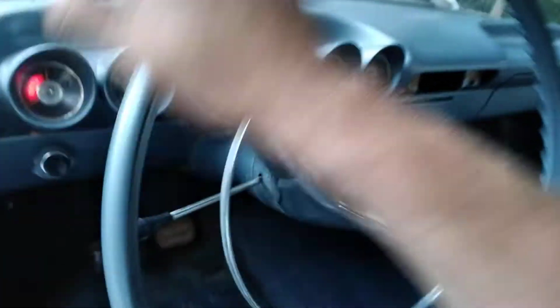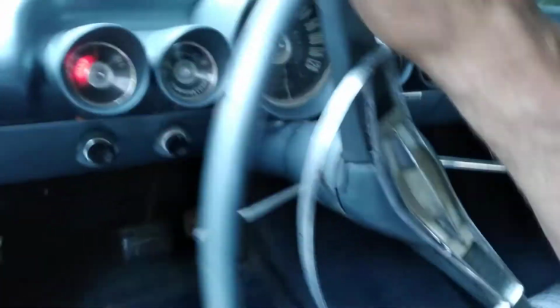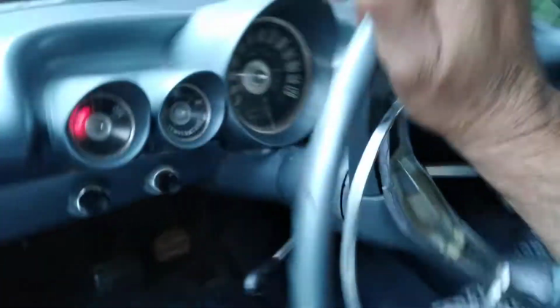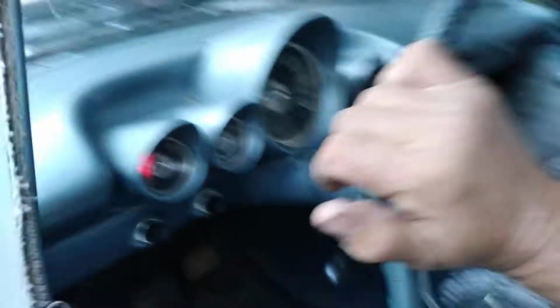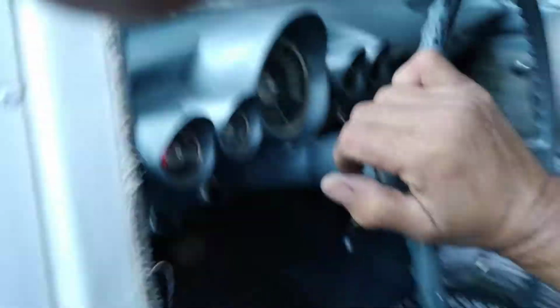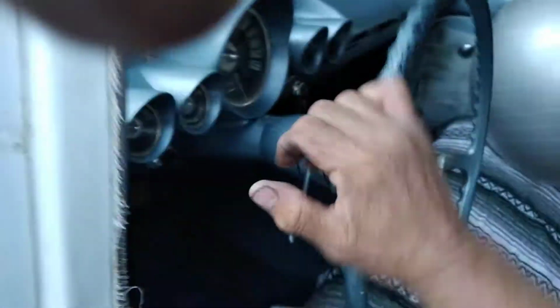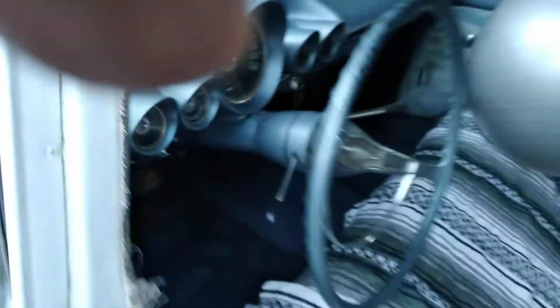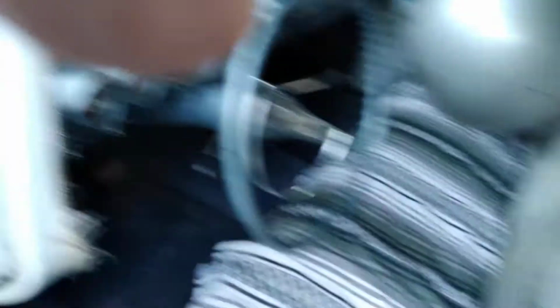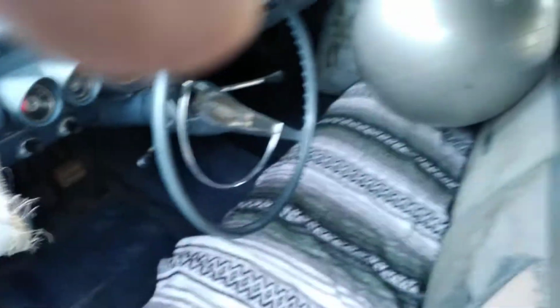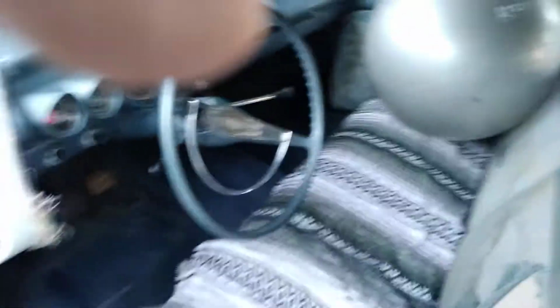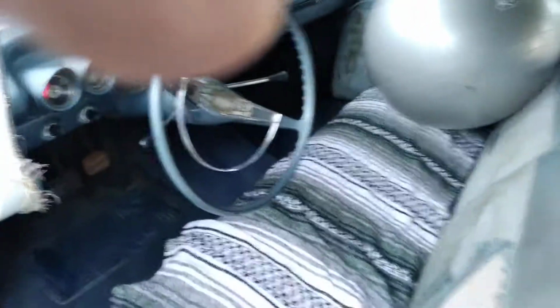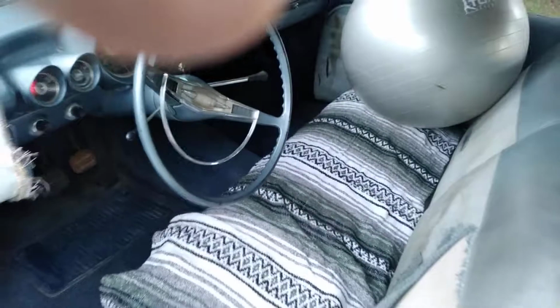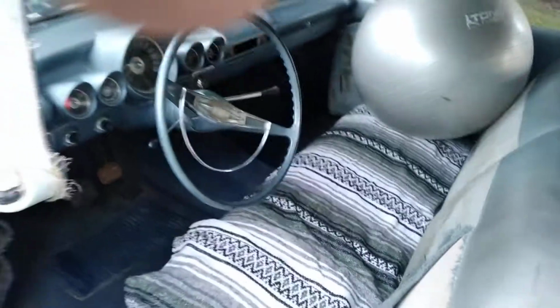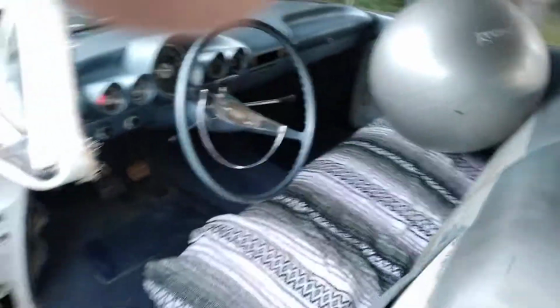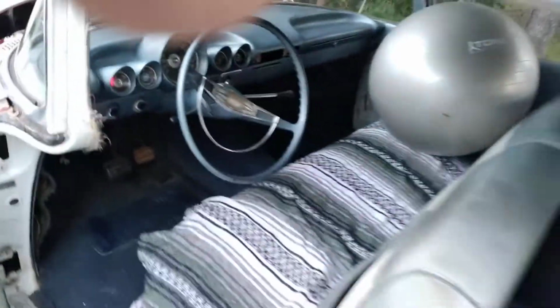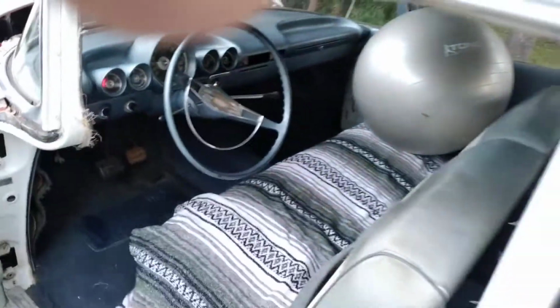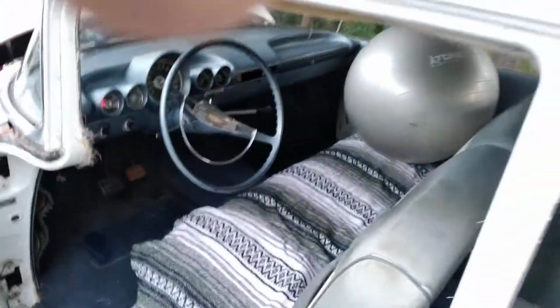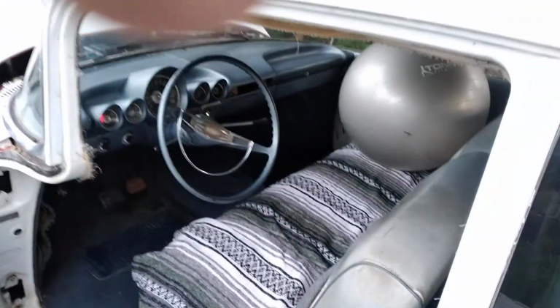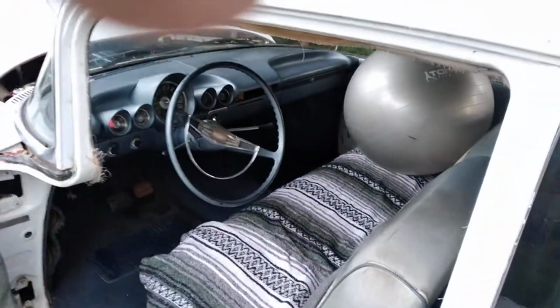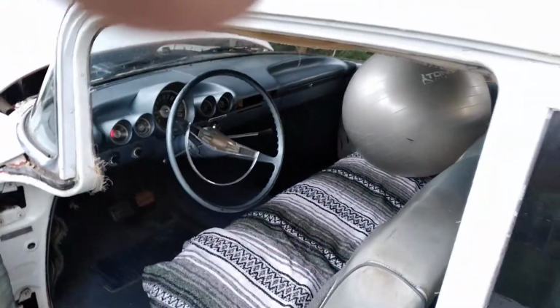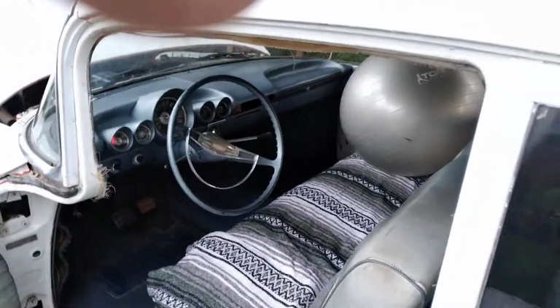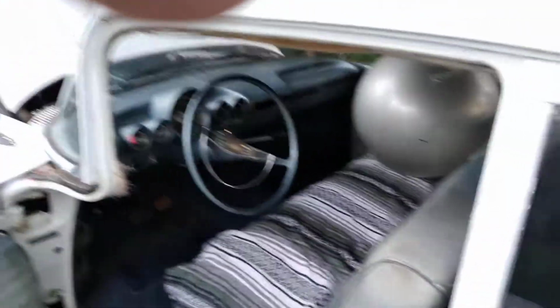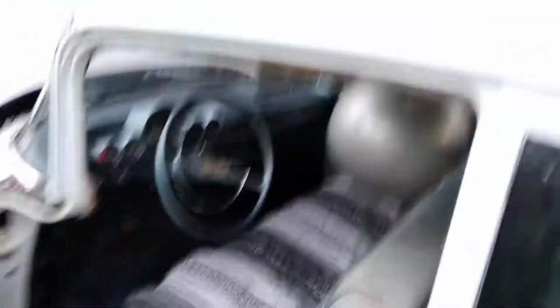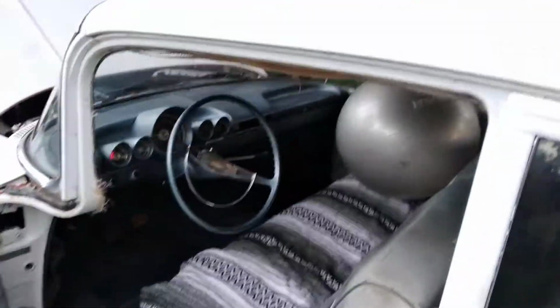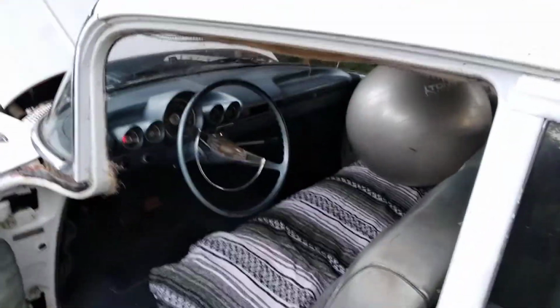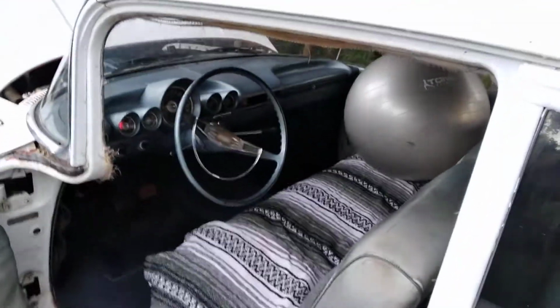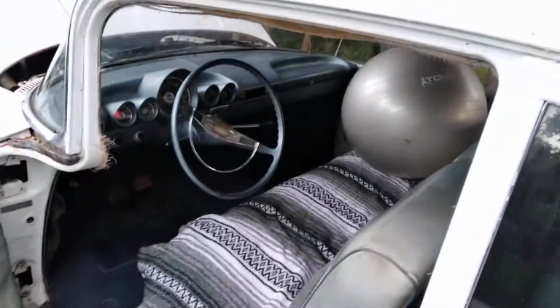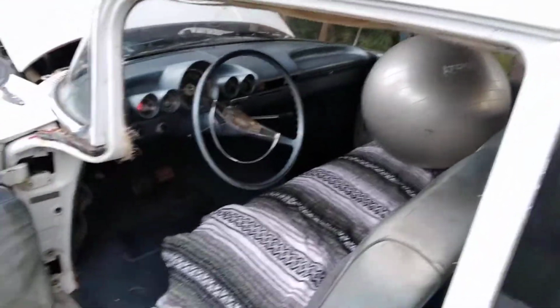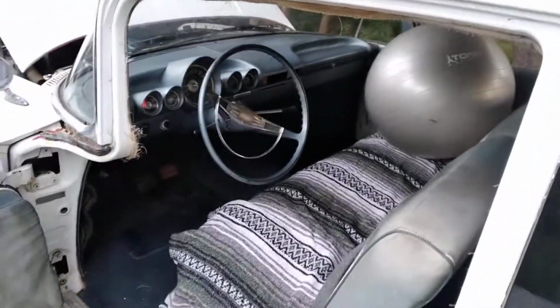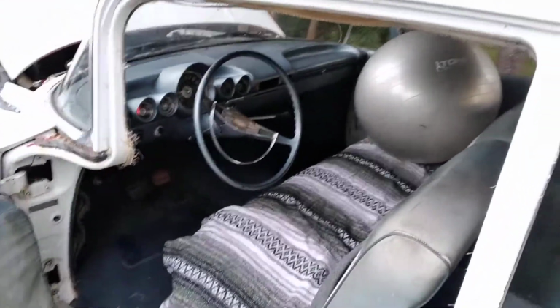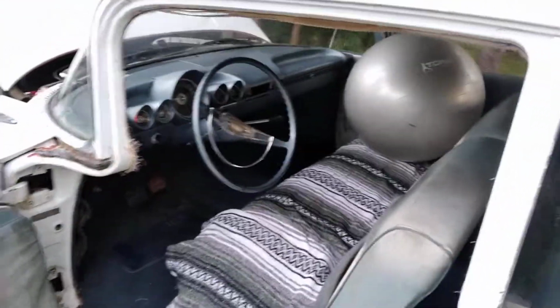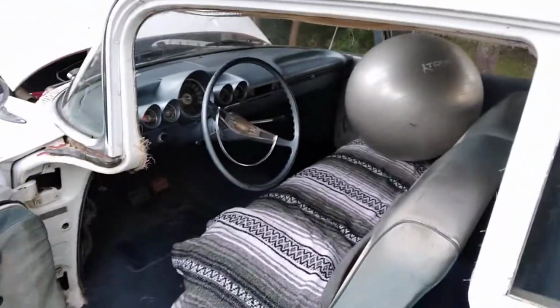I didn't try to drive it yet. I need to check the brakes out real good on this.